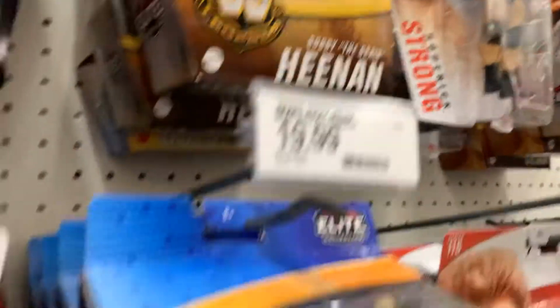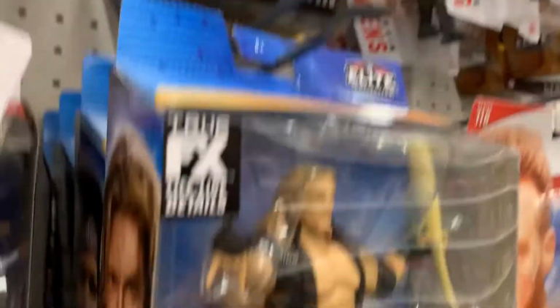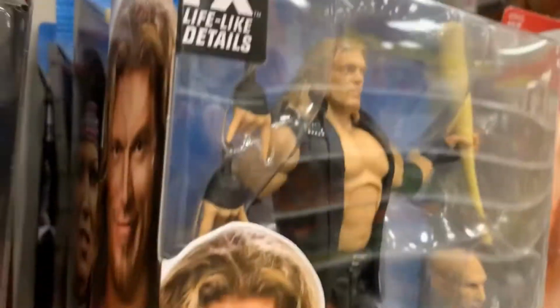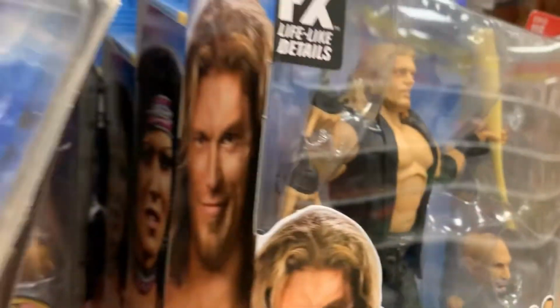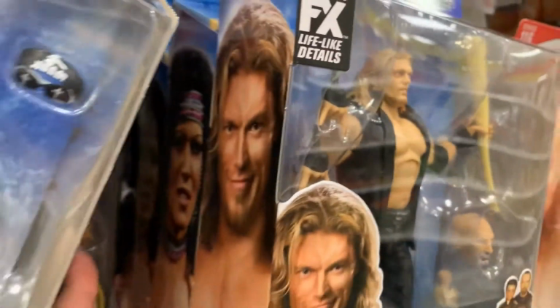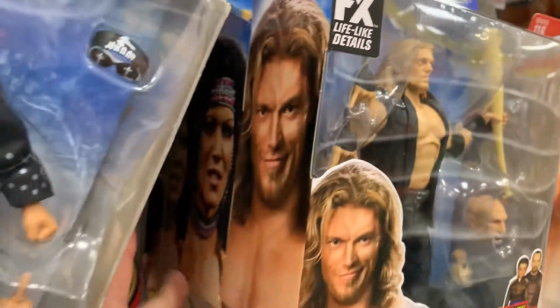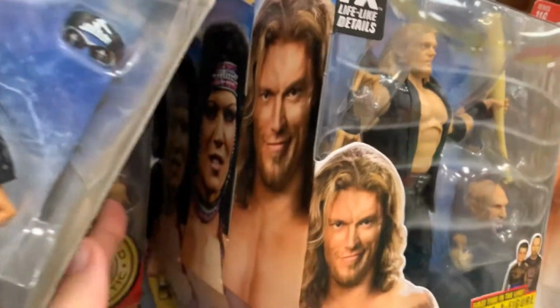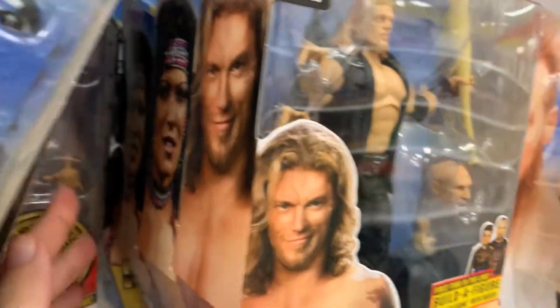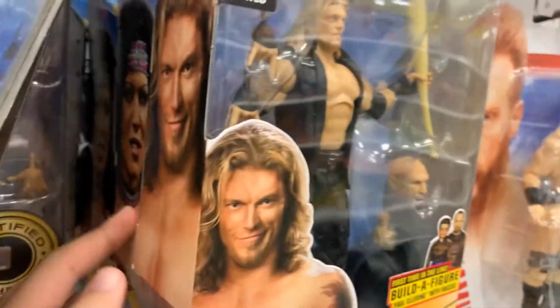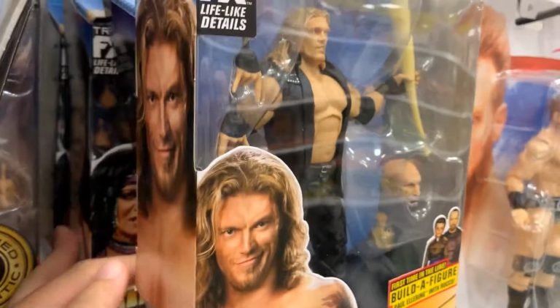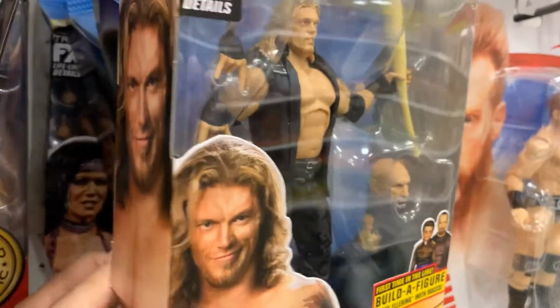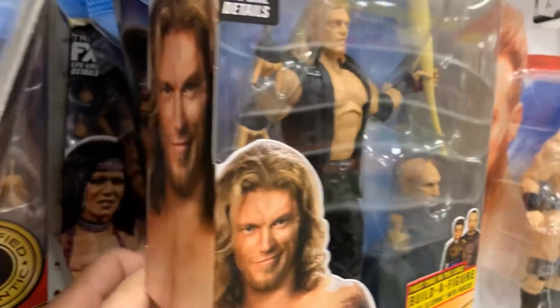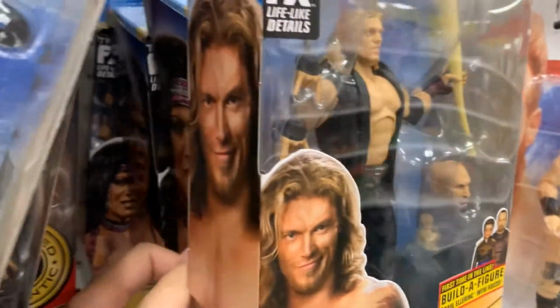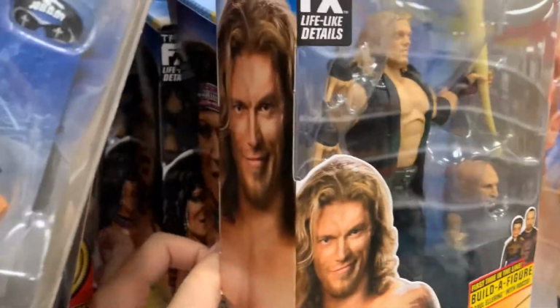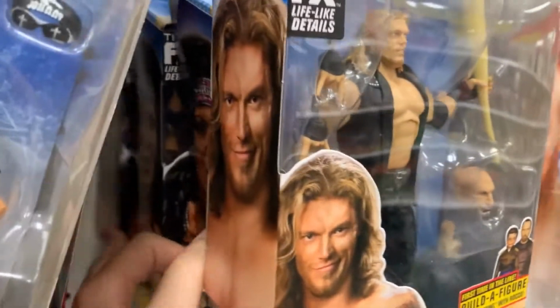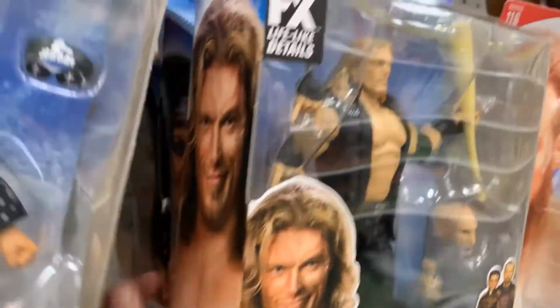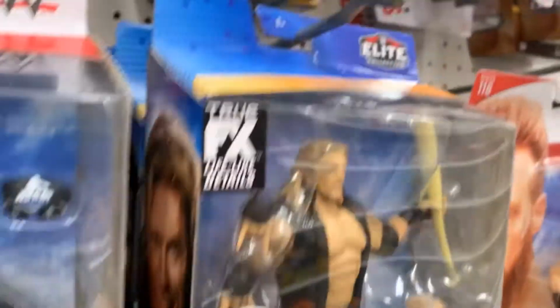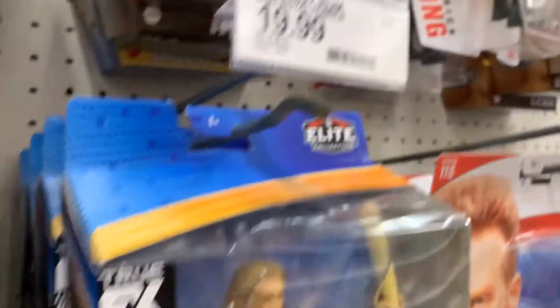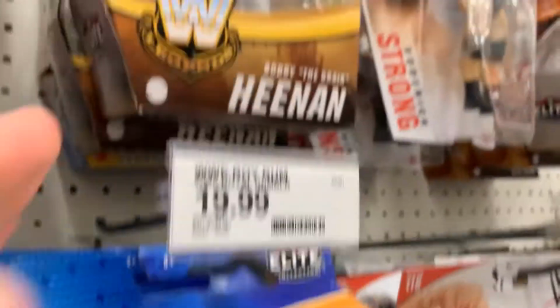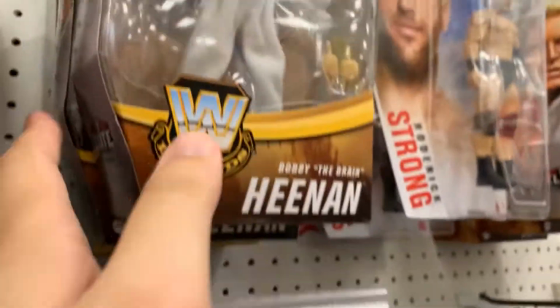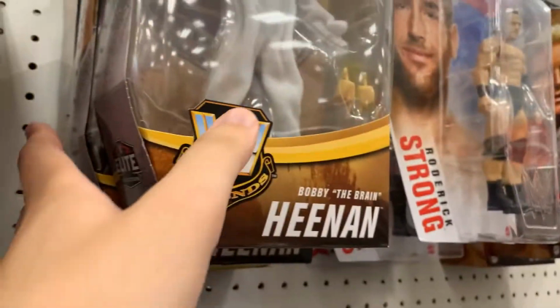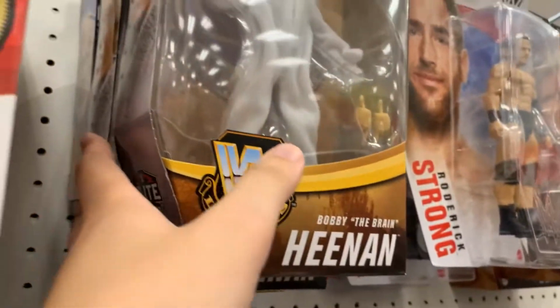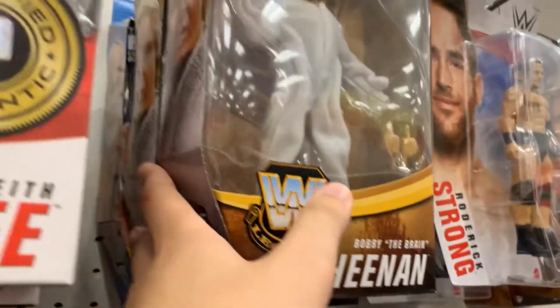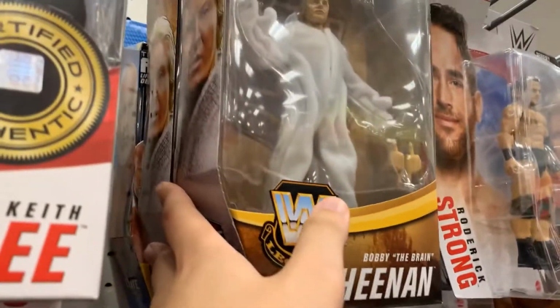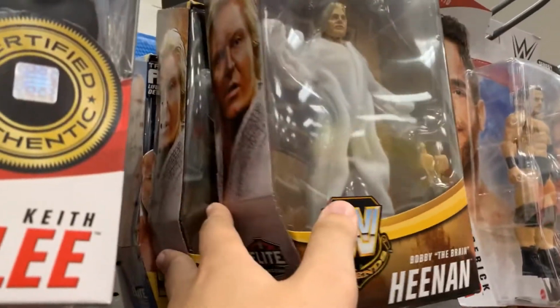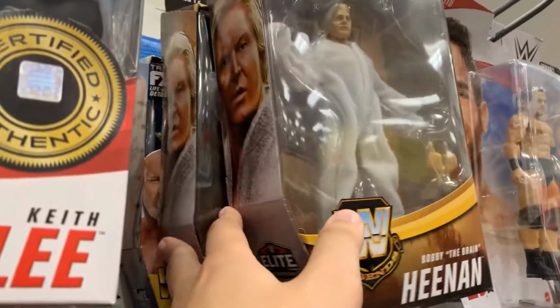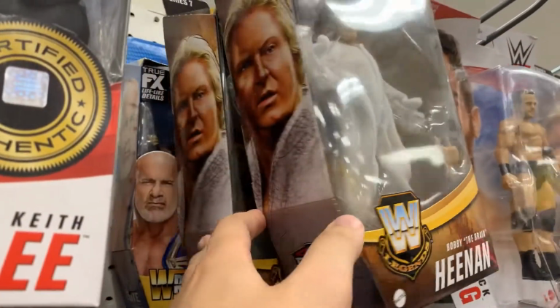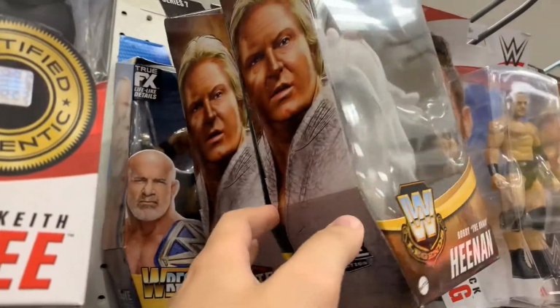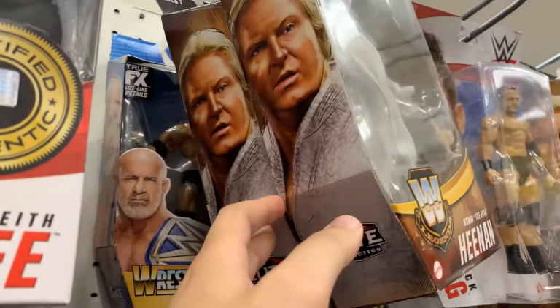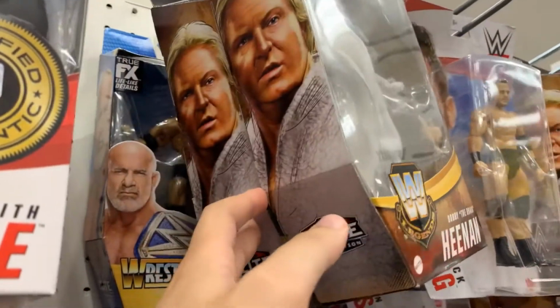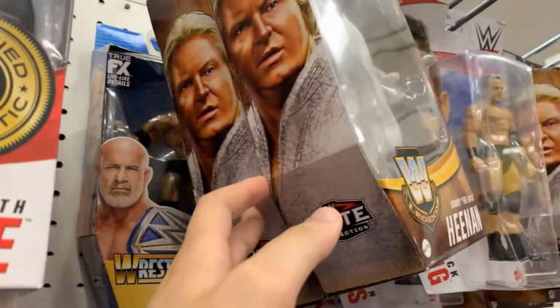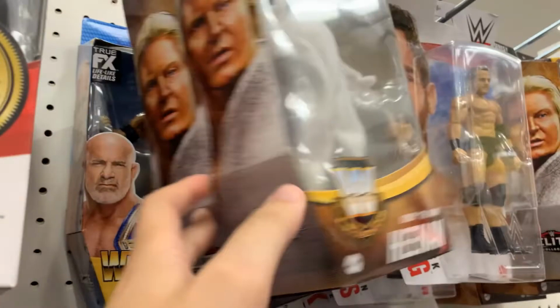WrestleMania: Edge, Chyna, Chyna, Chyna. More Heenan, Goldberg.